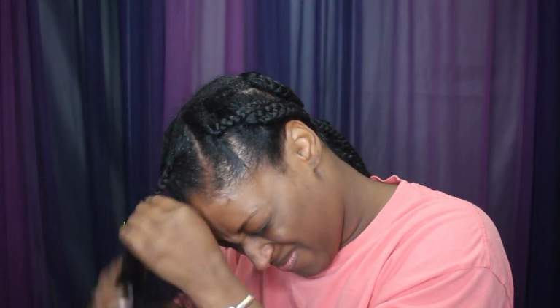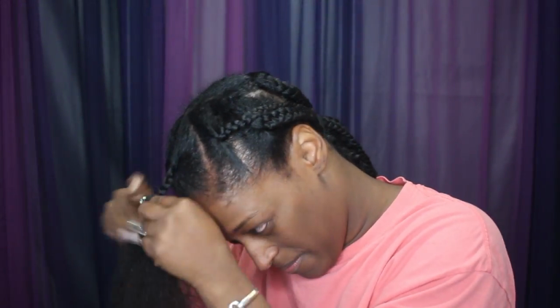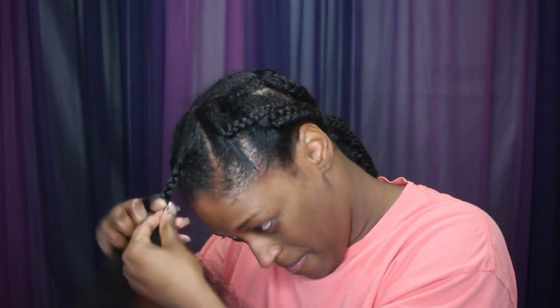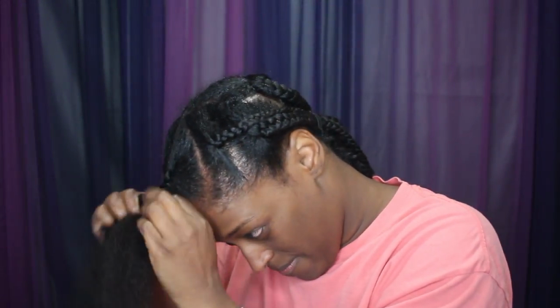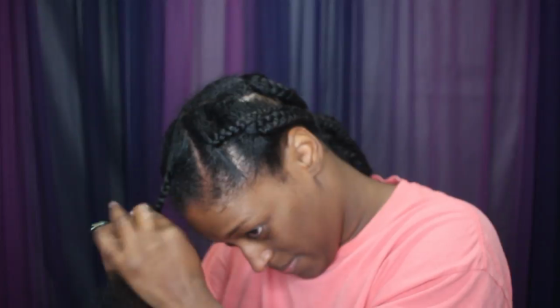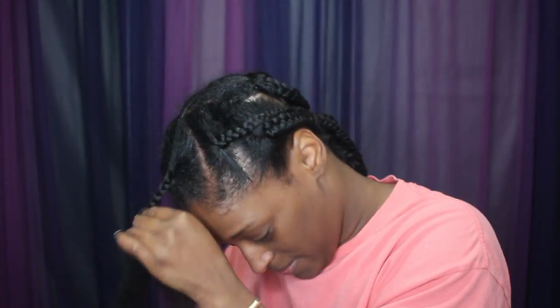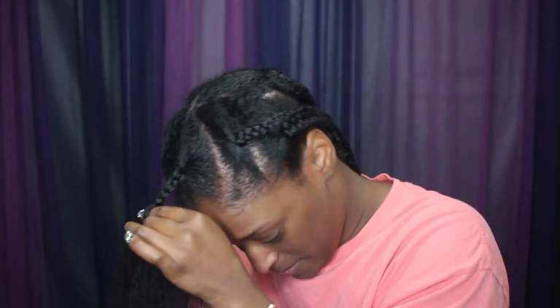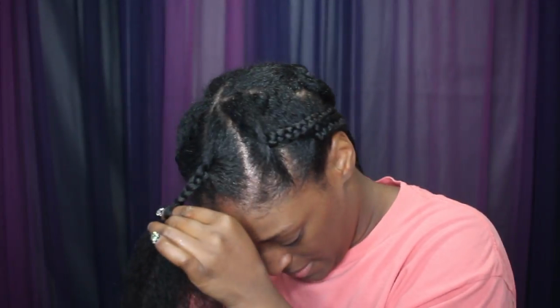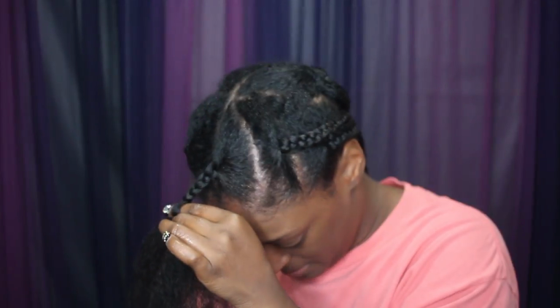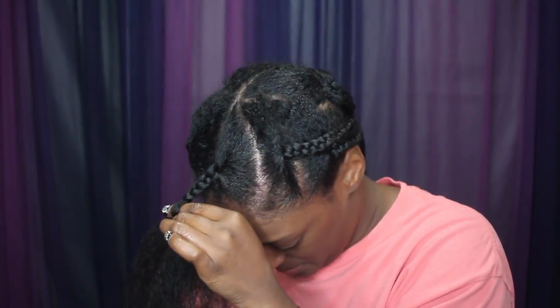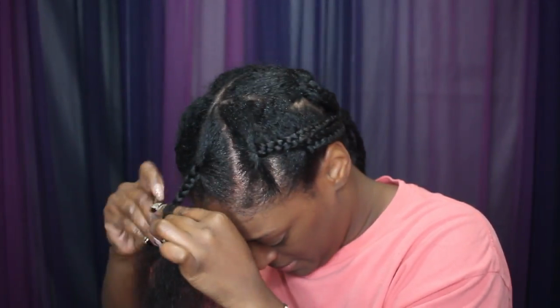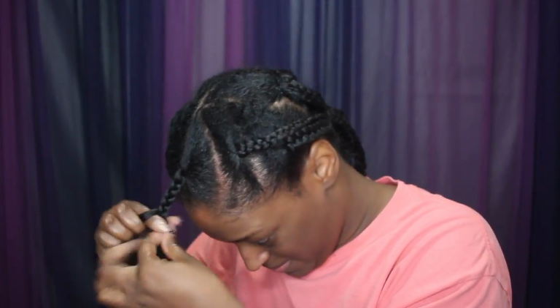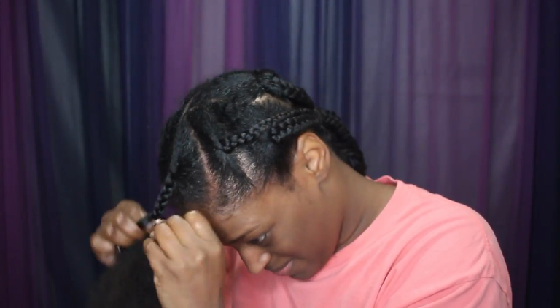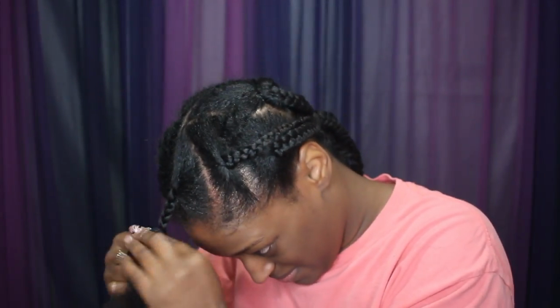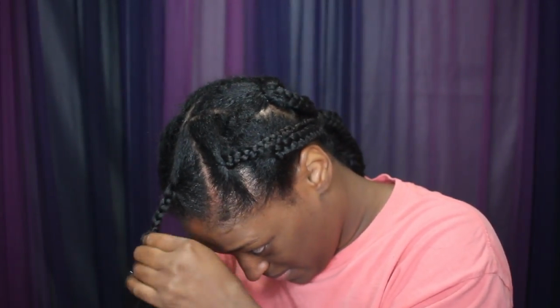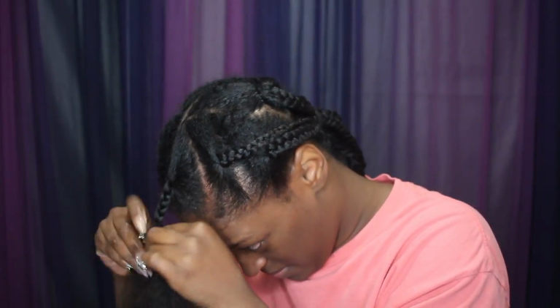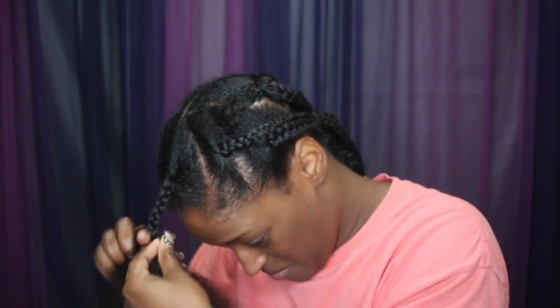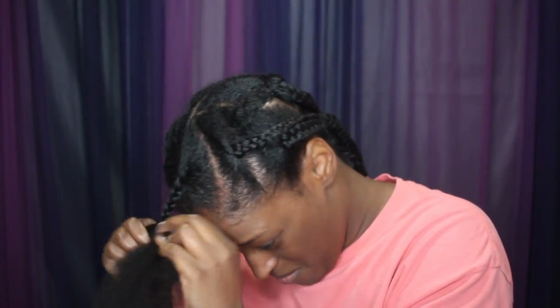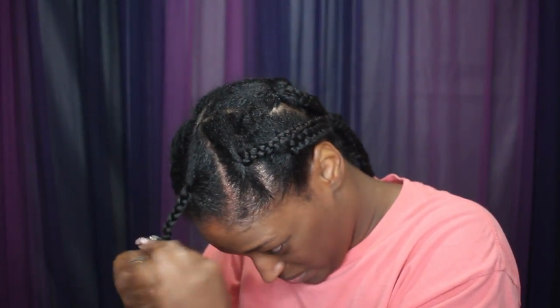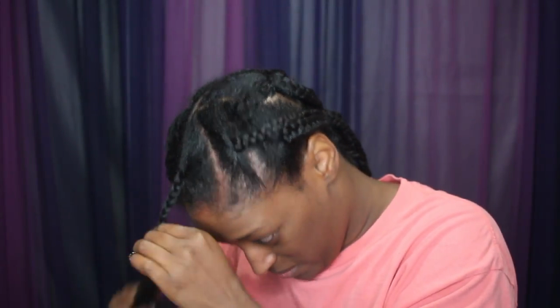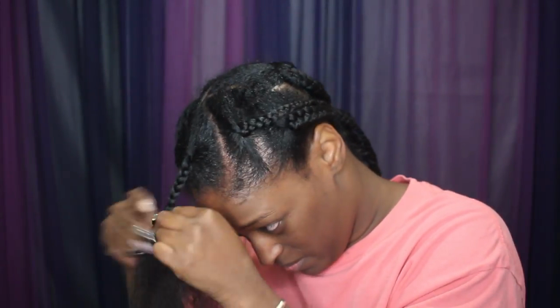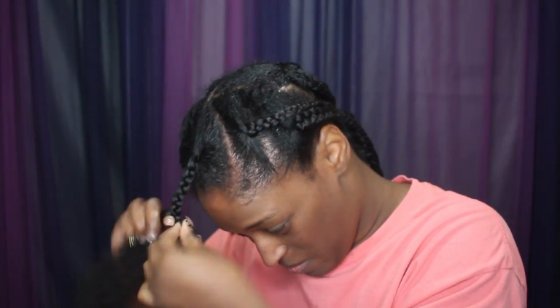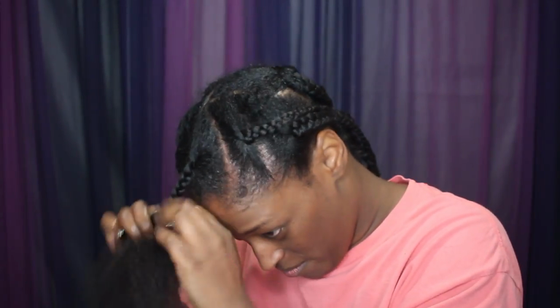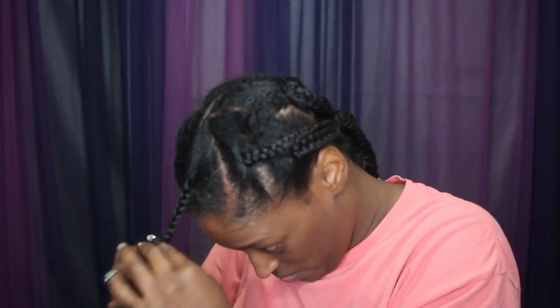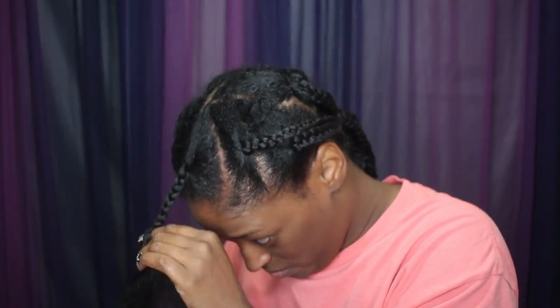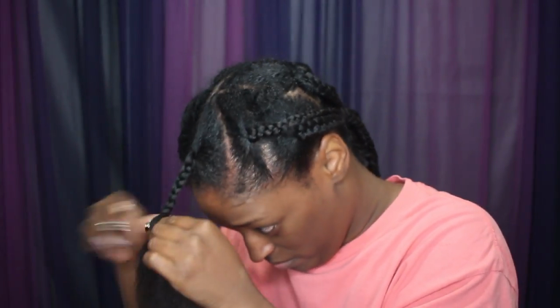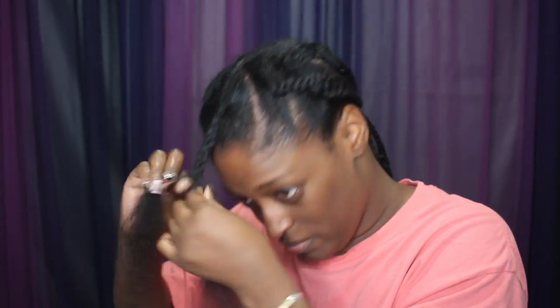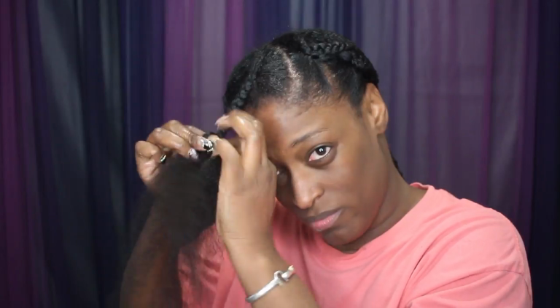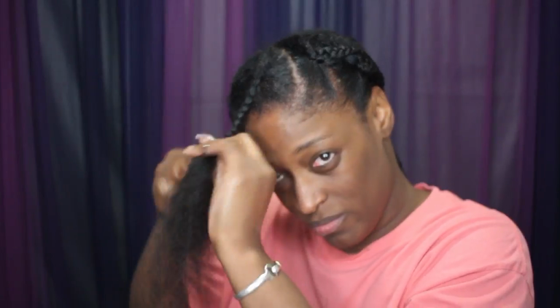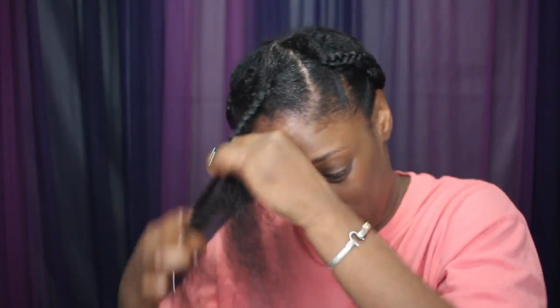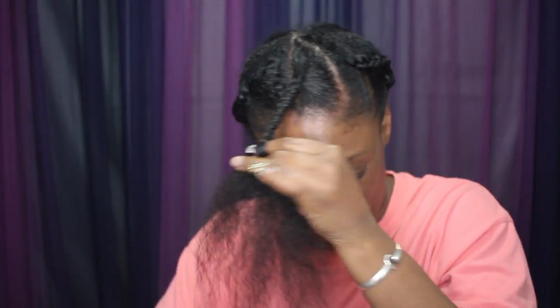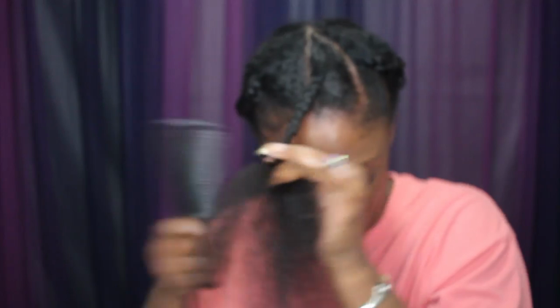And then I'm just going to plait that all the way down and then I let this air dry overnight.